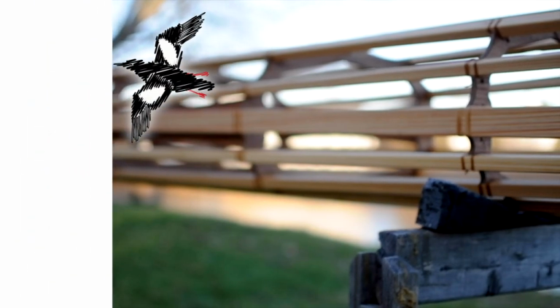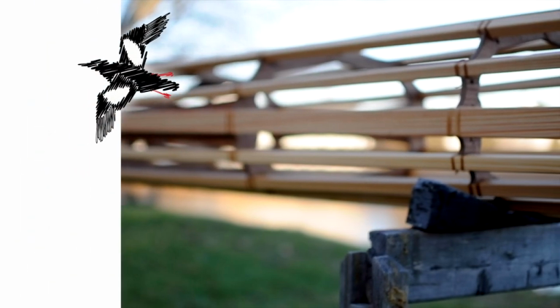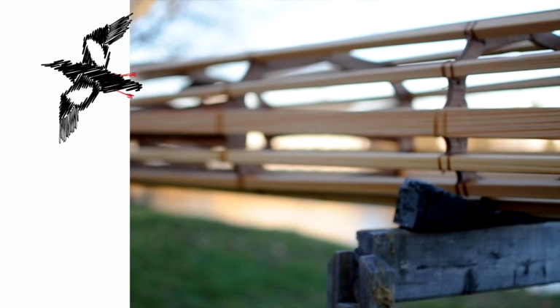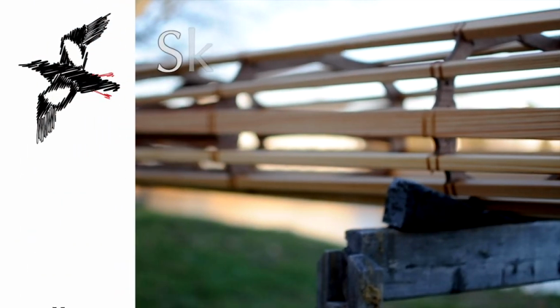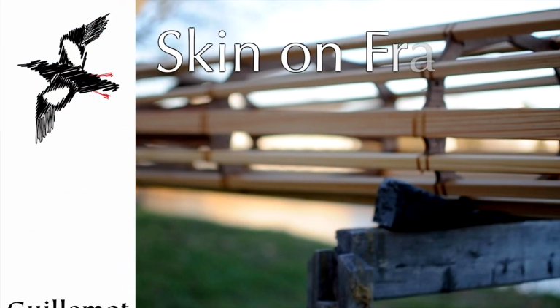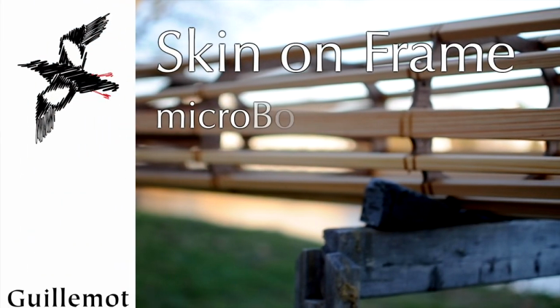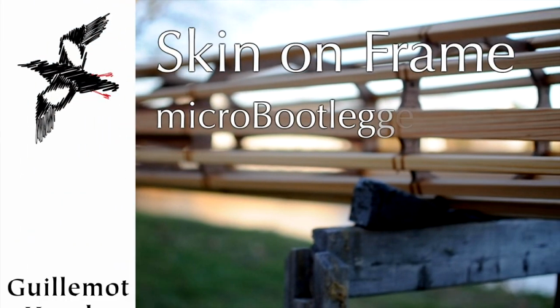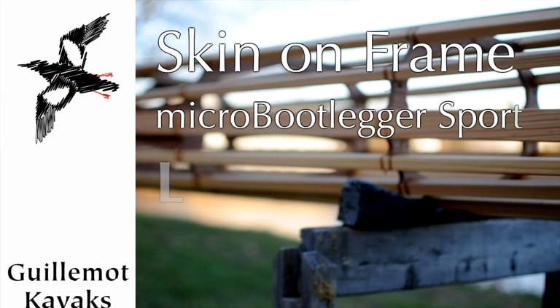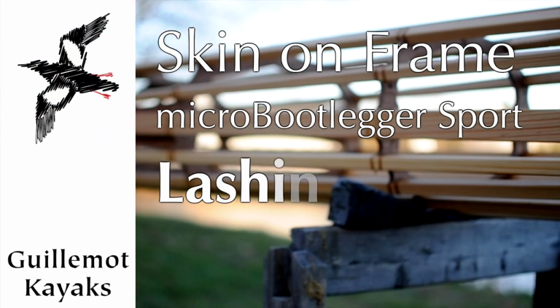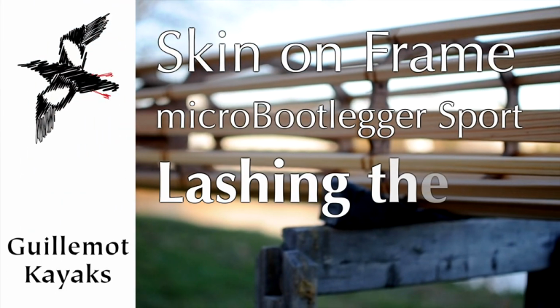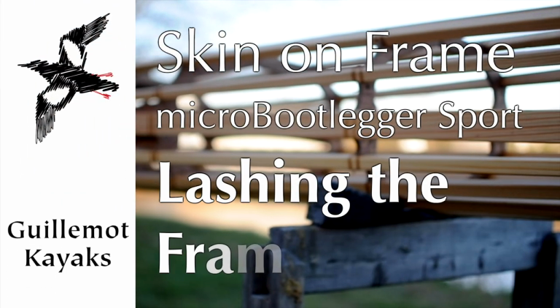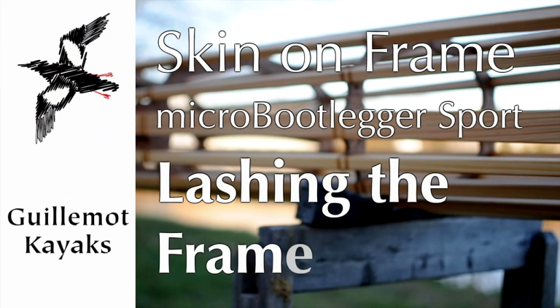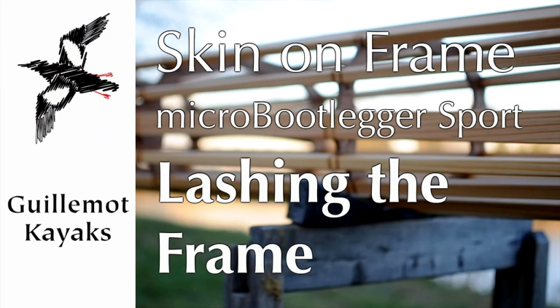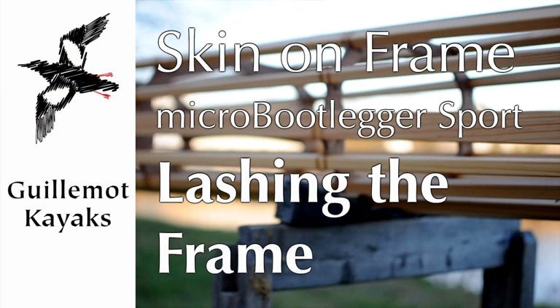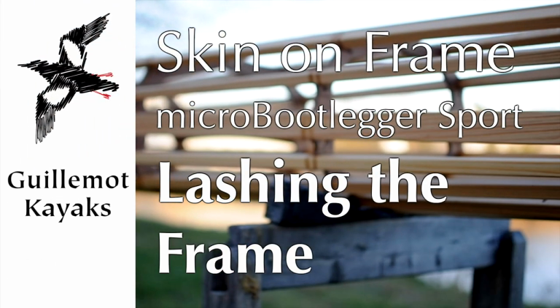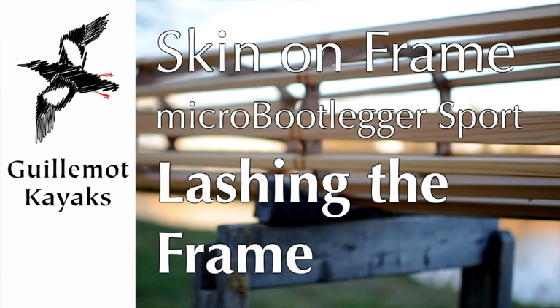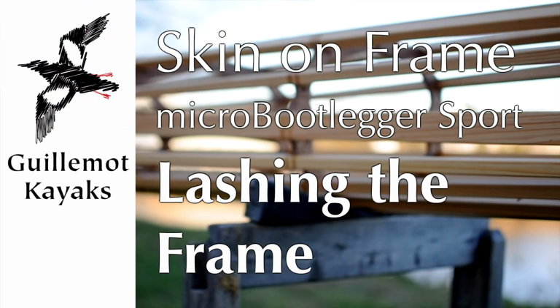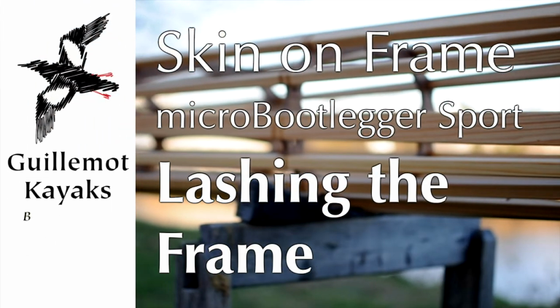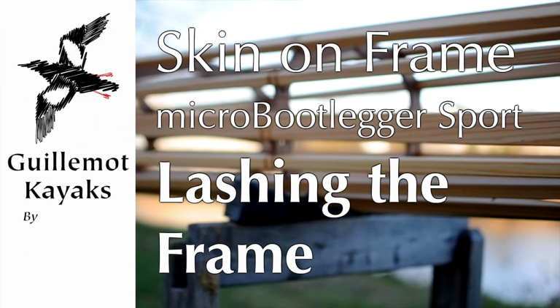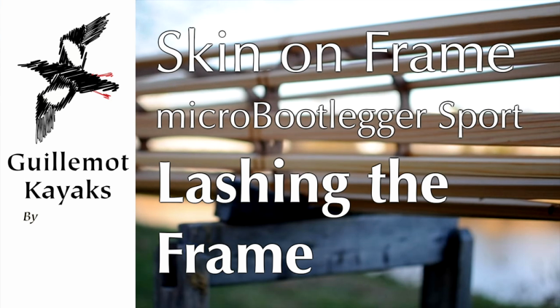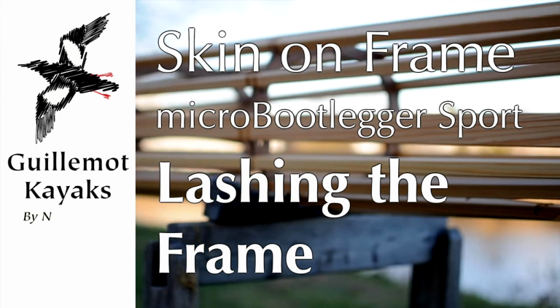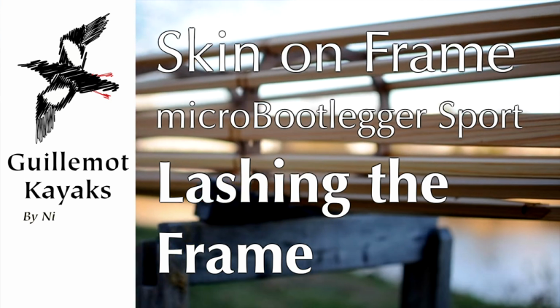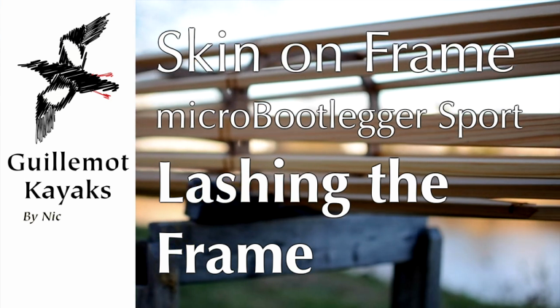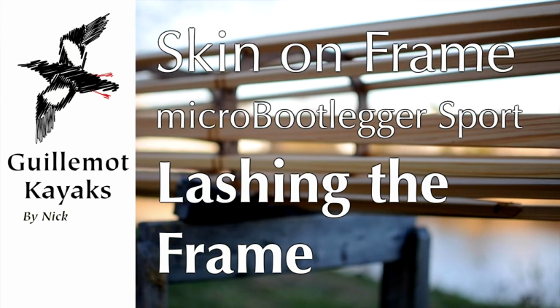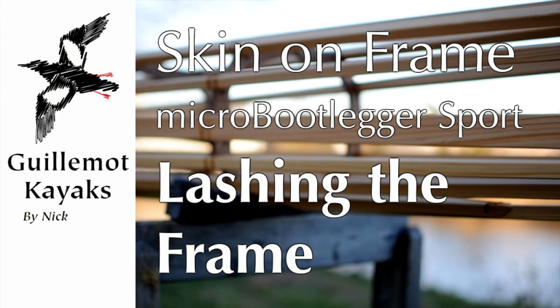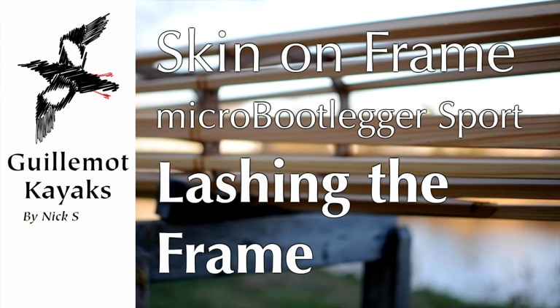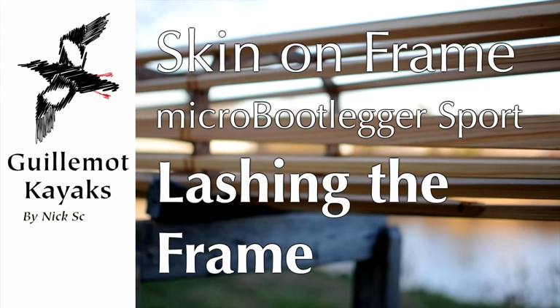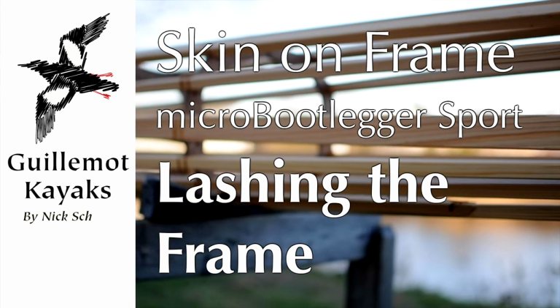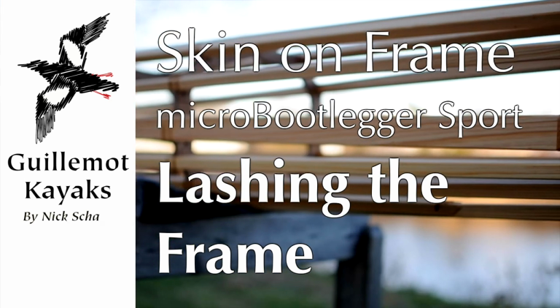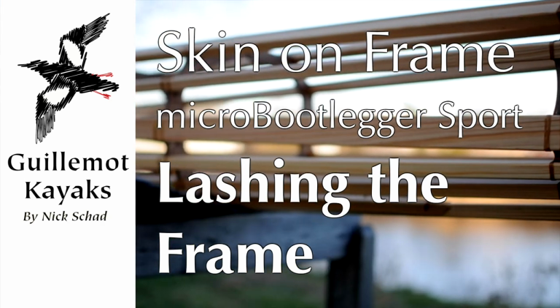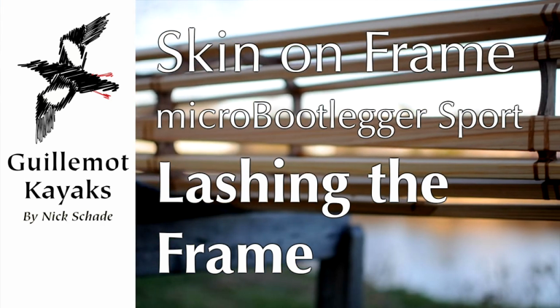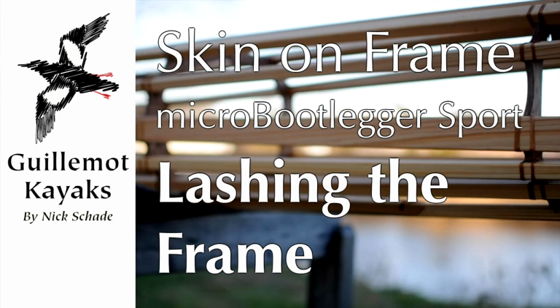Hi, I'm Nick Schott at Eelma Kayaks. In the fifth episode of Making the Skin on Frame, I'm lashing the stringers to the frames.